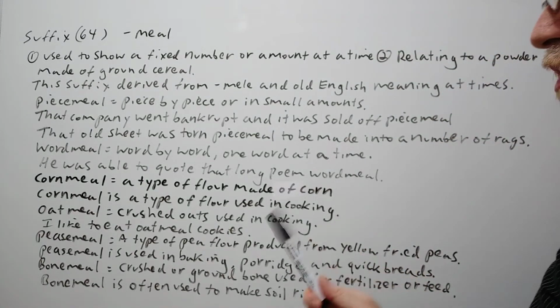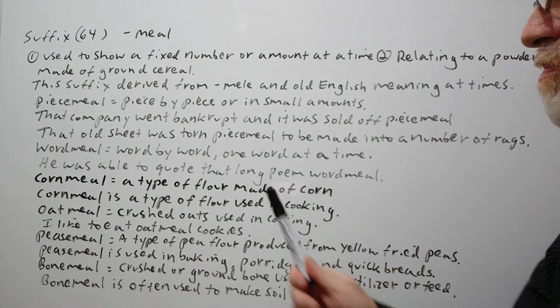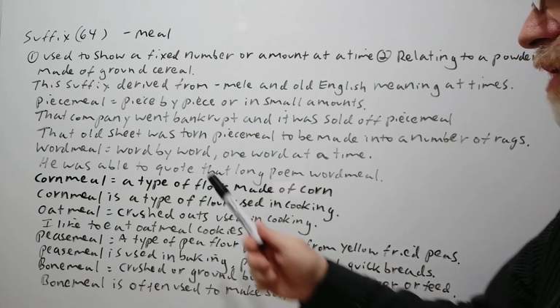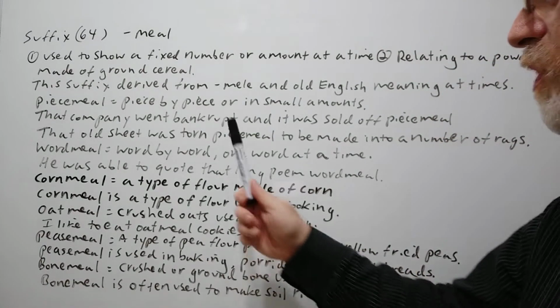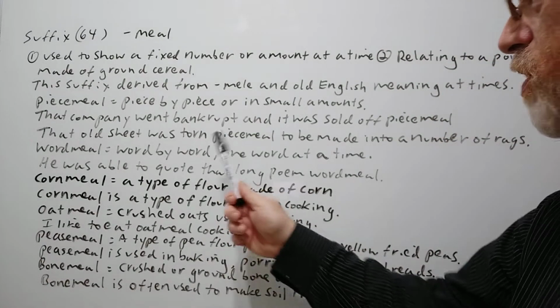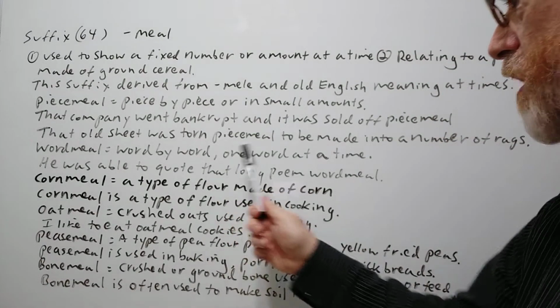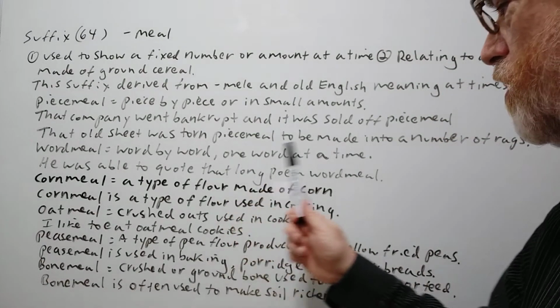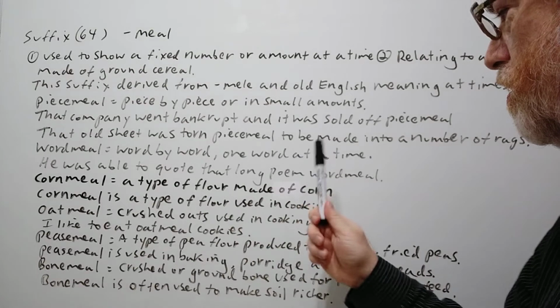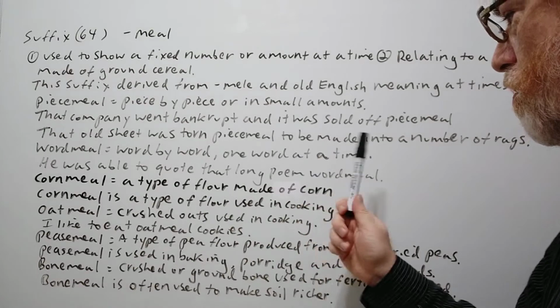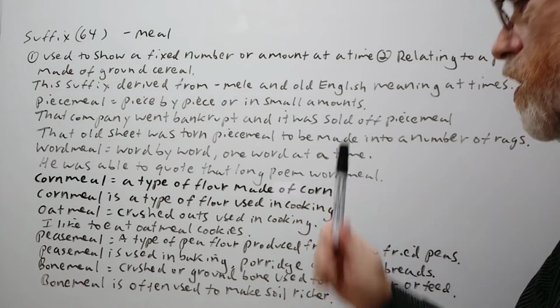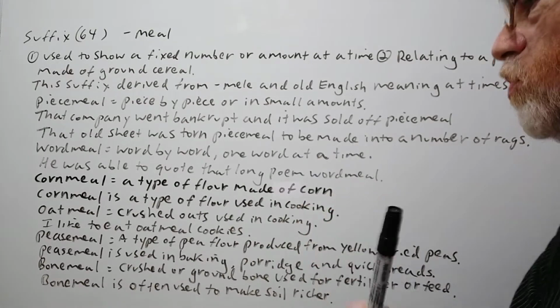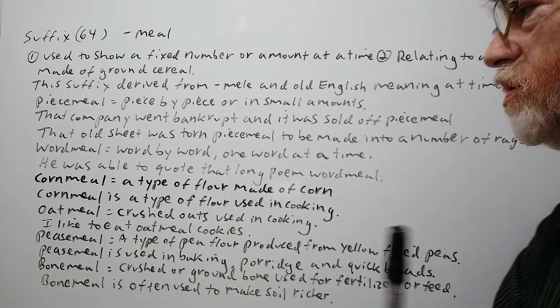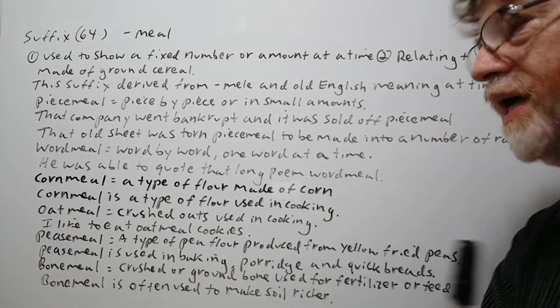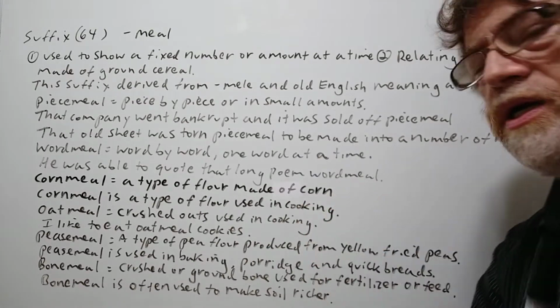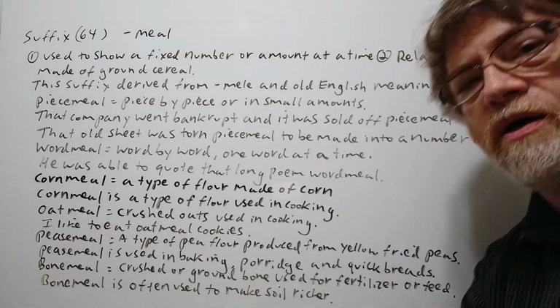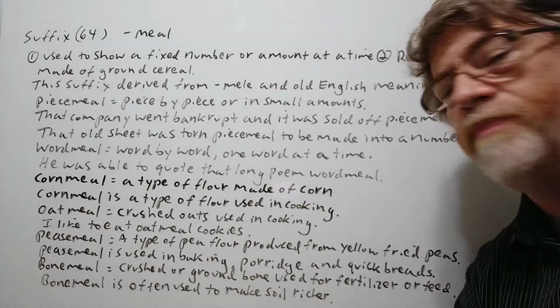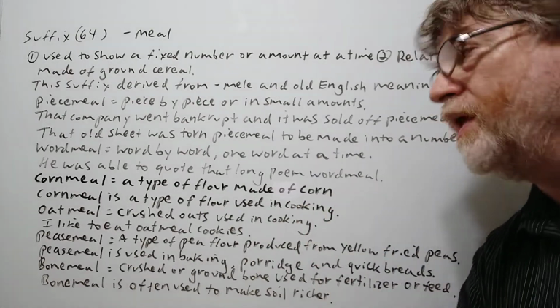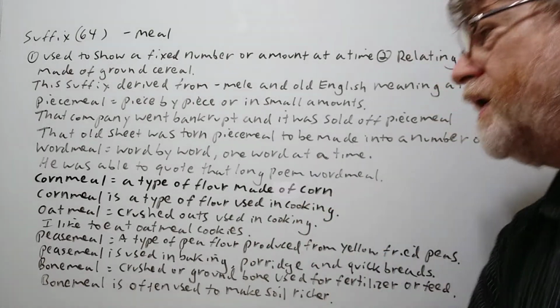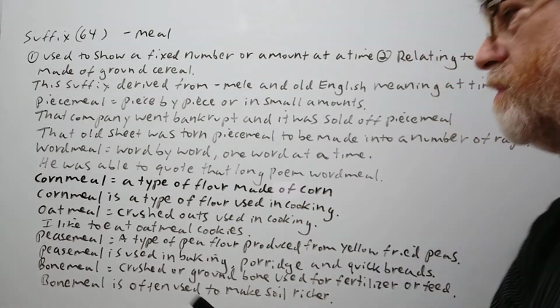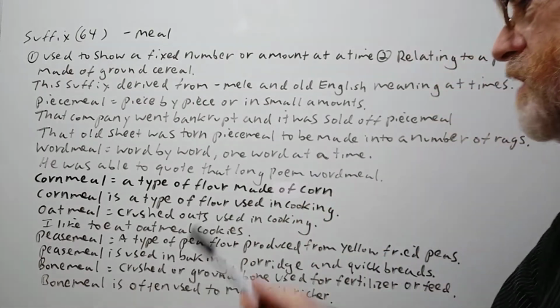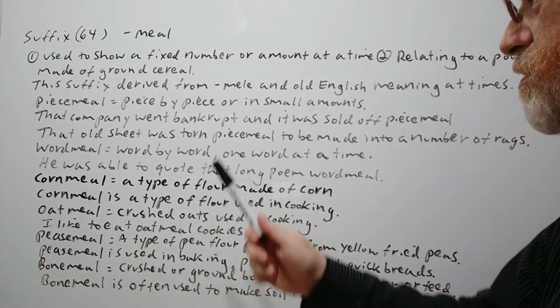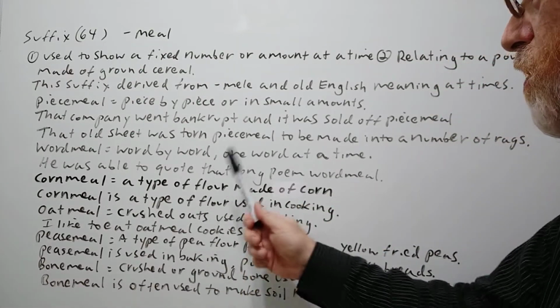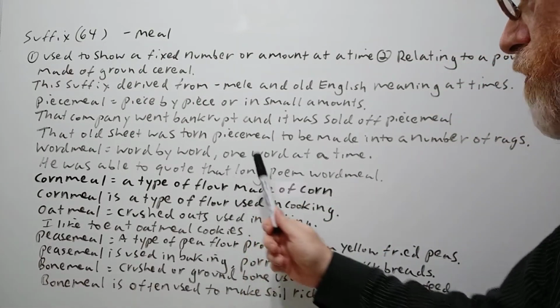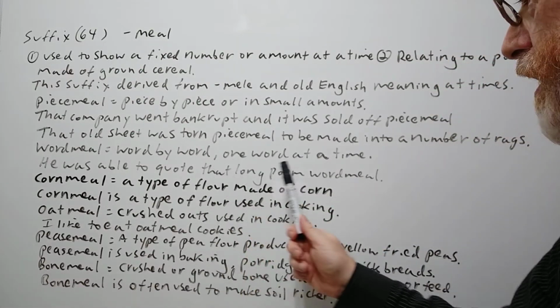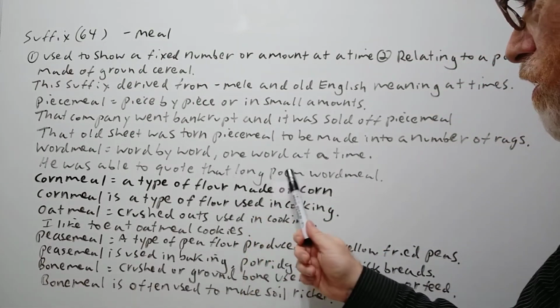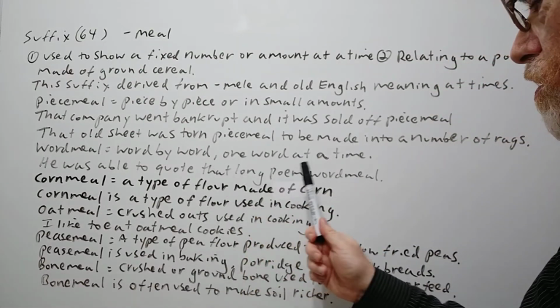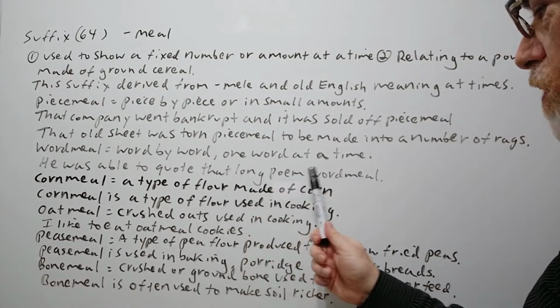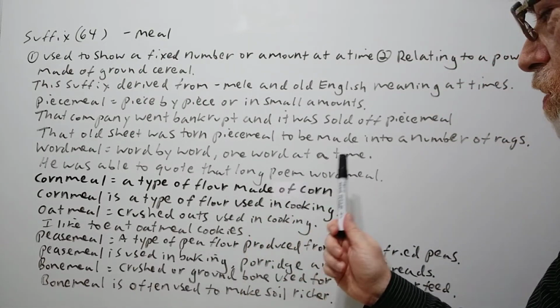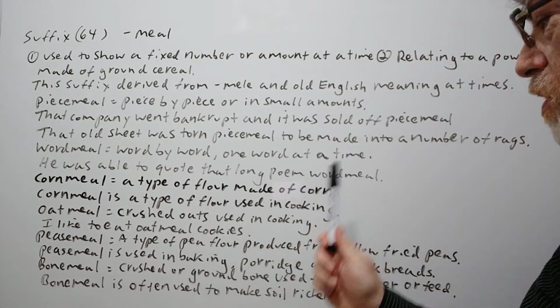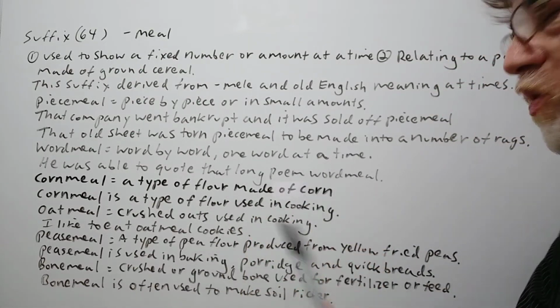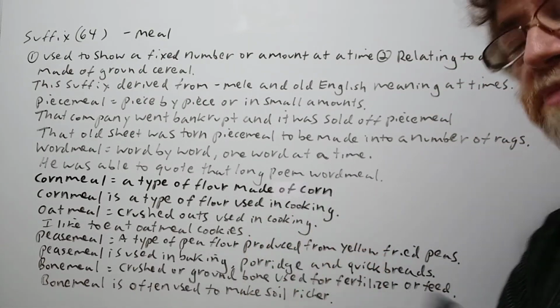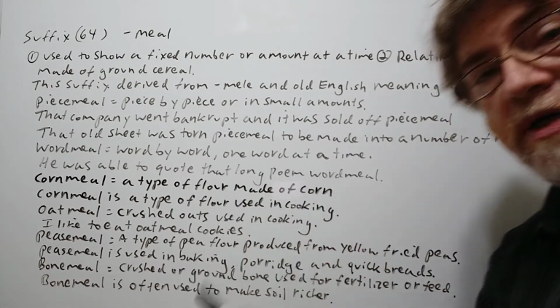'Wordmeal' means word by word, or one word at a time. For example: 'He was able to quote that long poem wordmeal.'